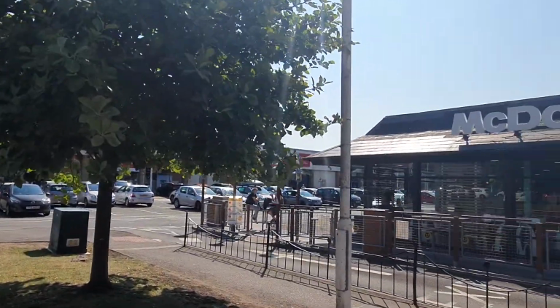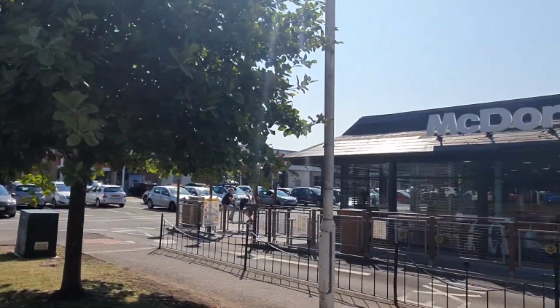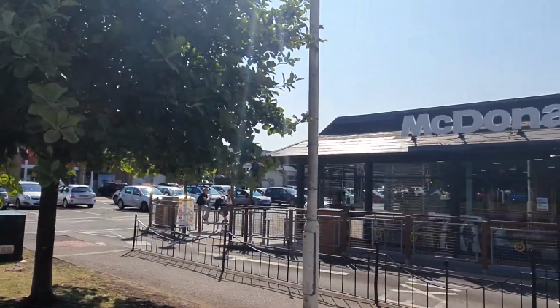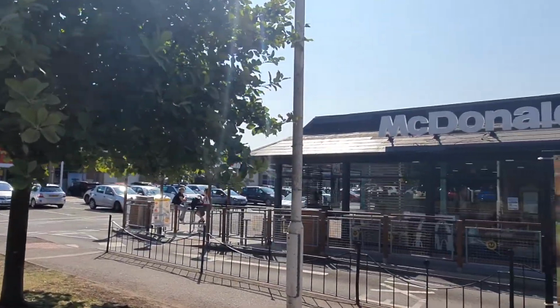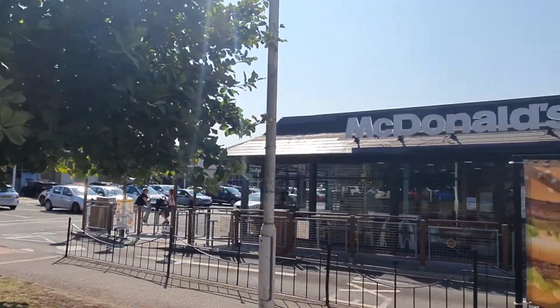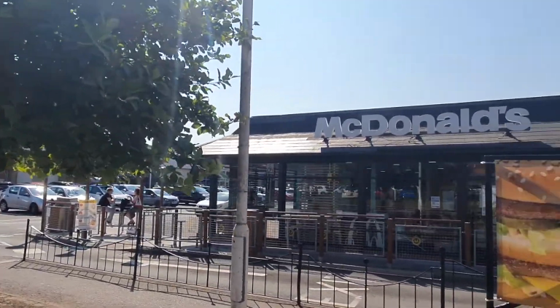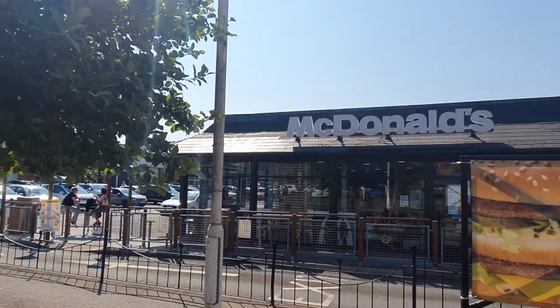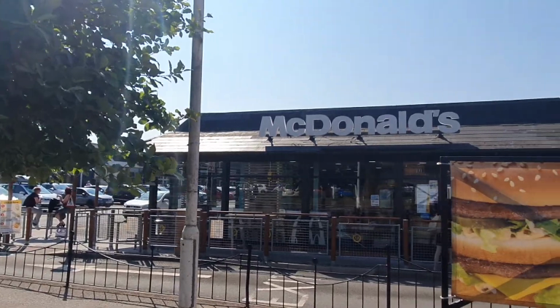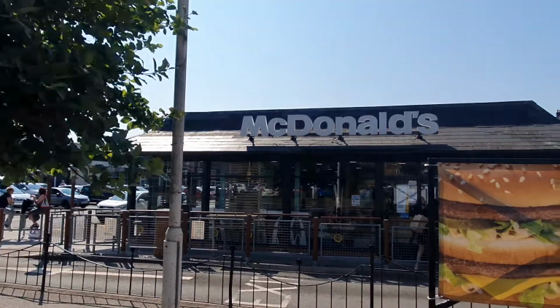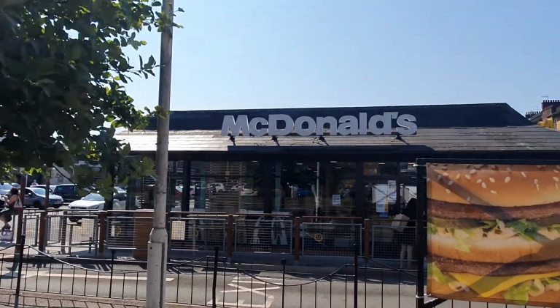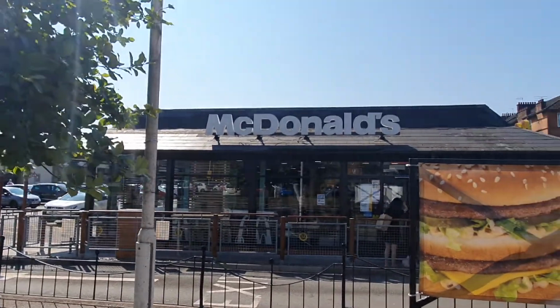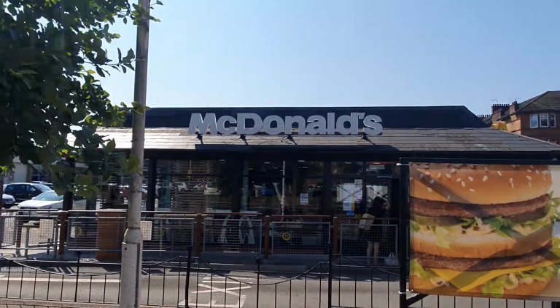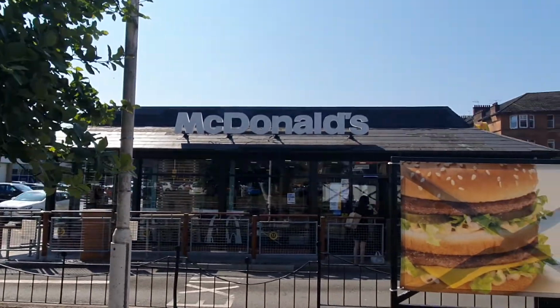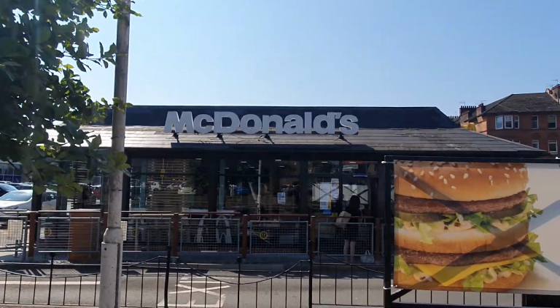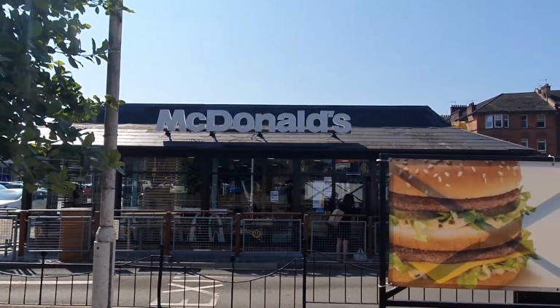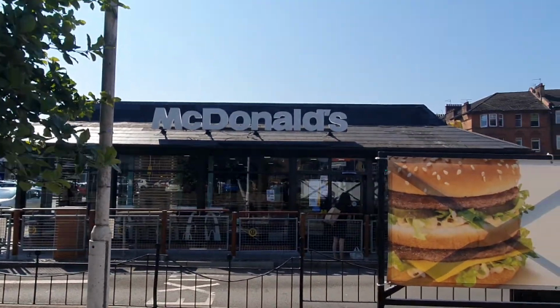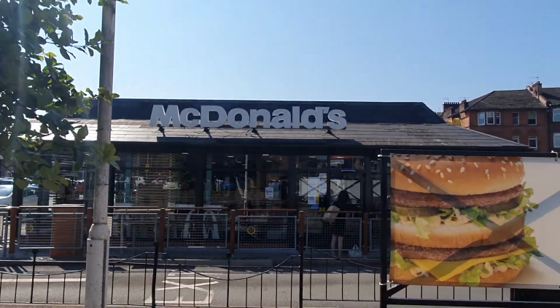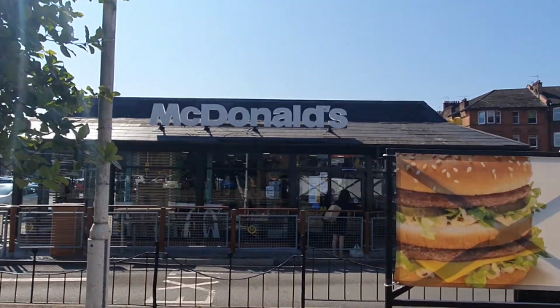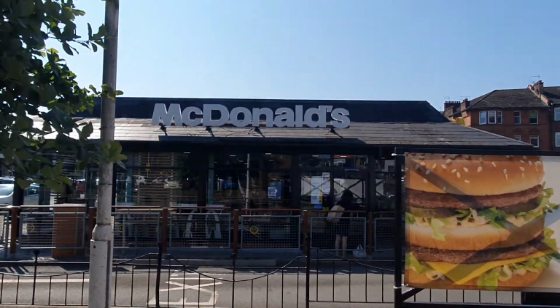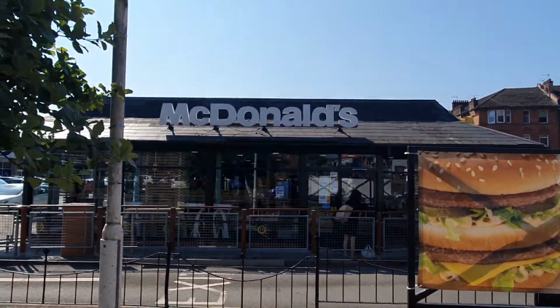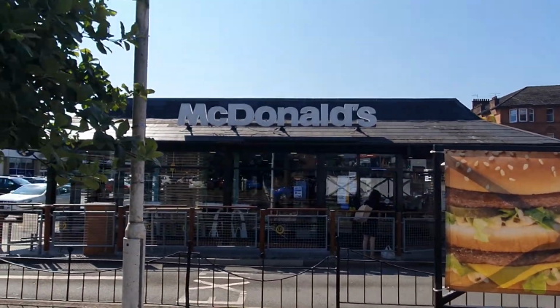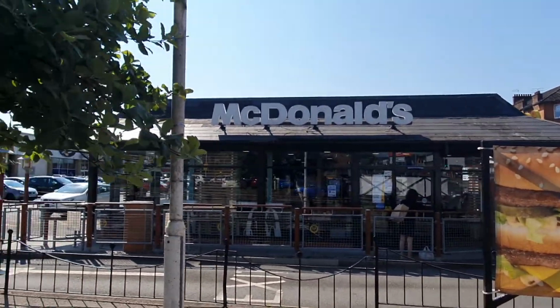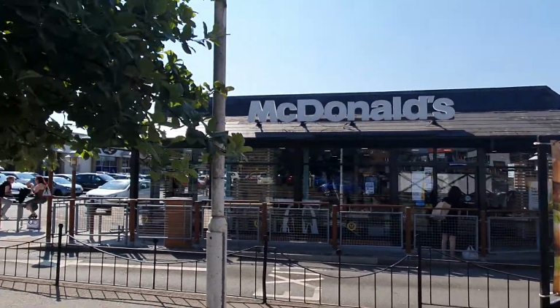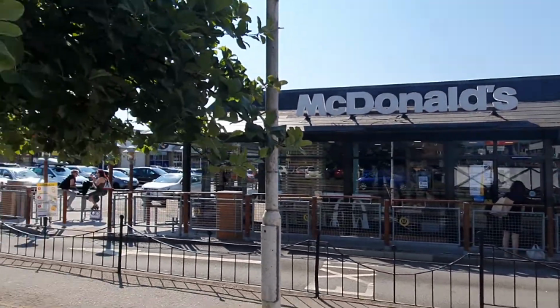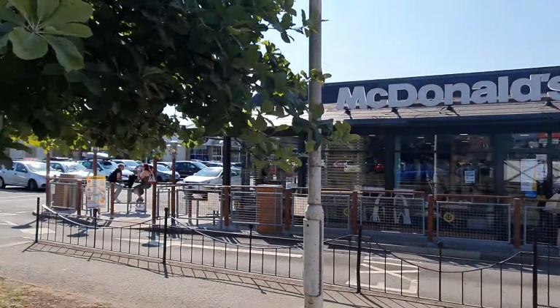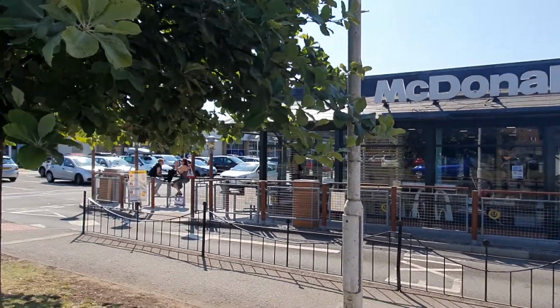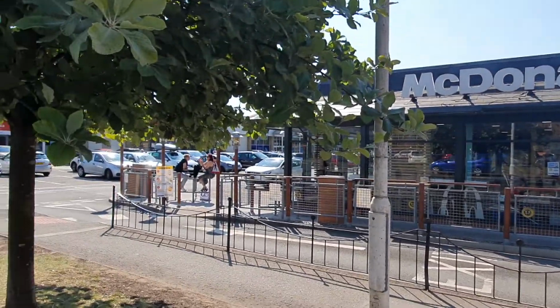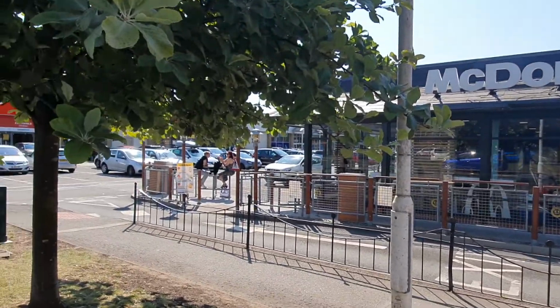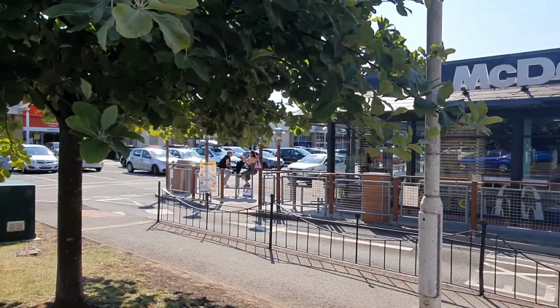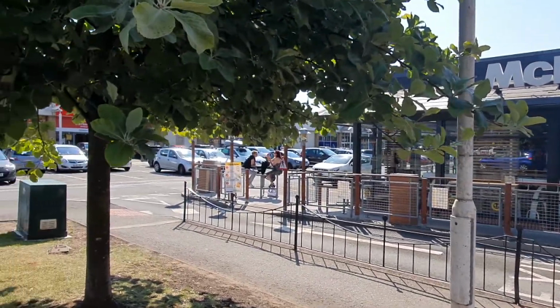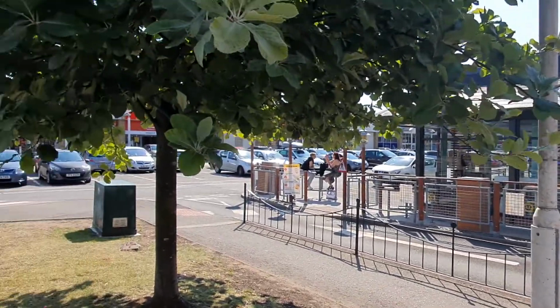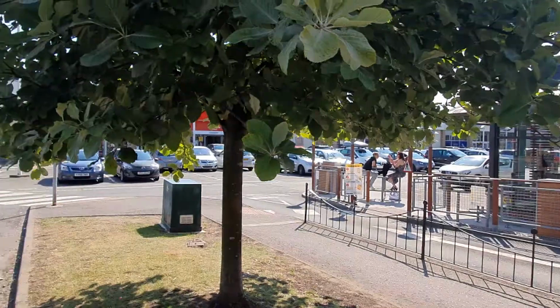So we've got McDonald's just as you come in on the right hand side, with seats outside. We've also got a drive-through as well.